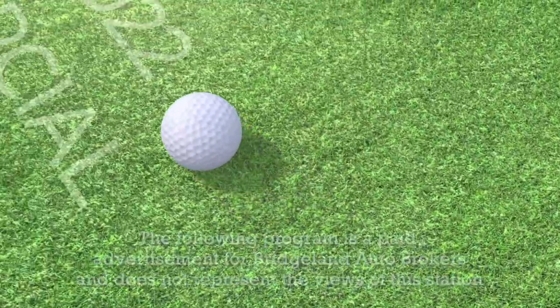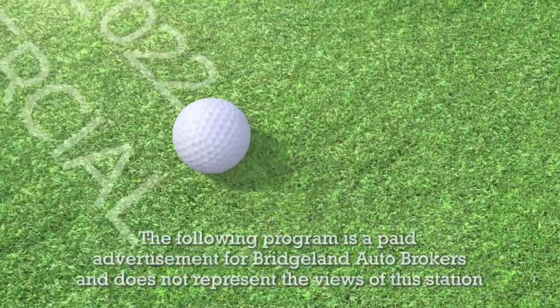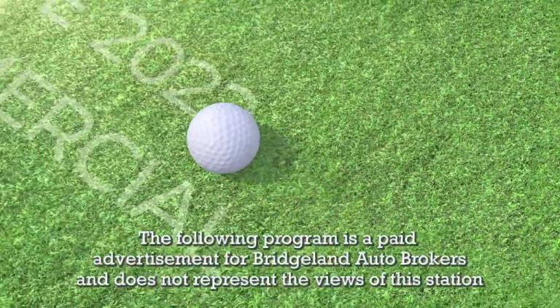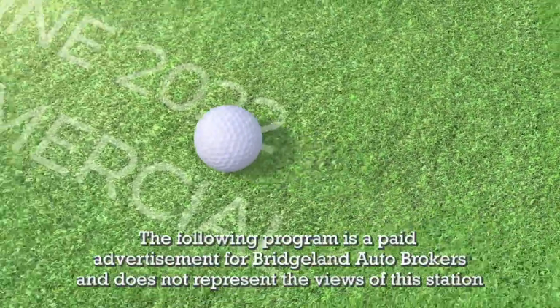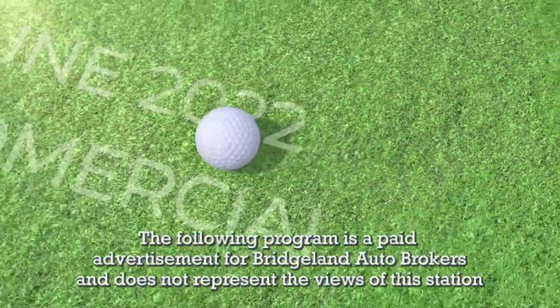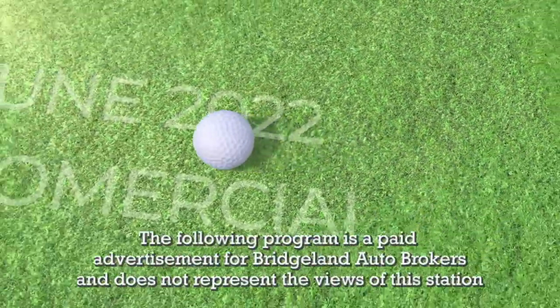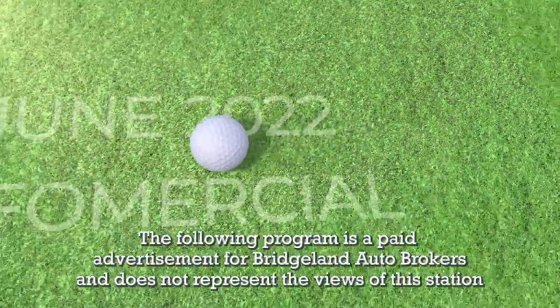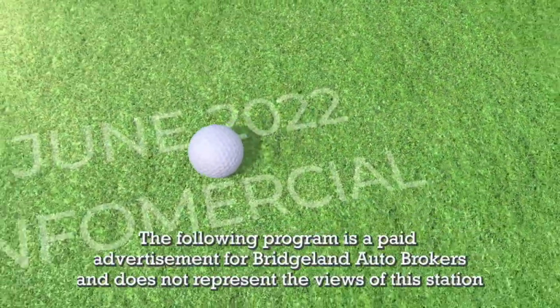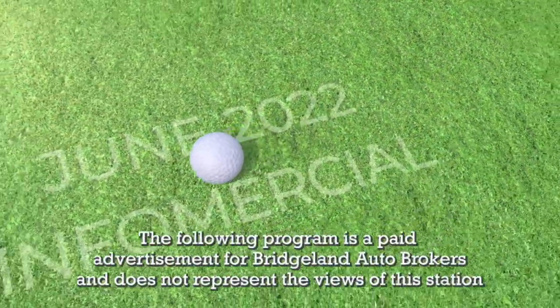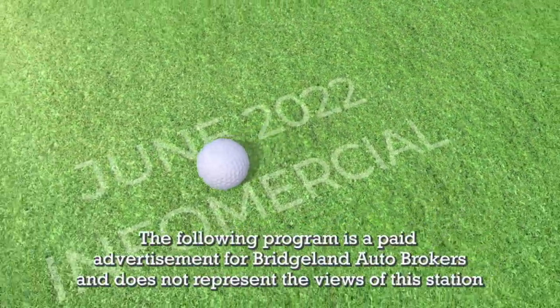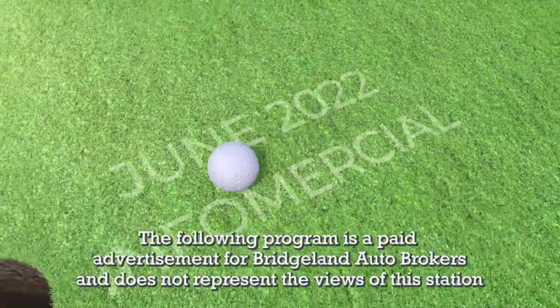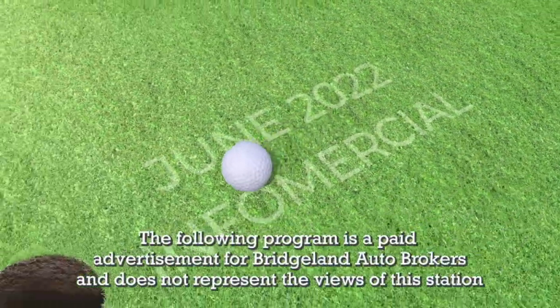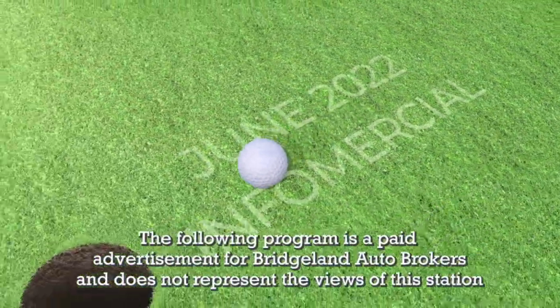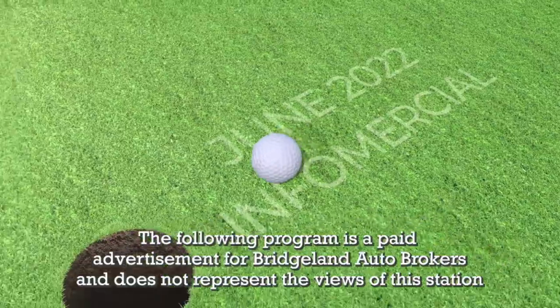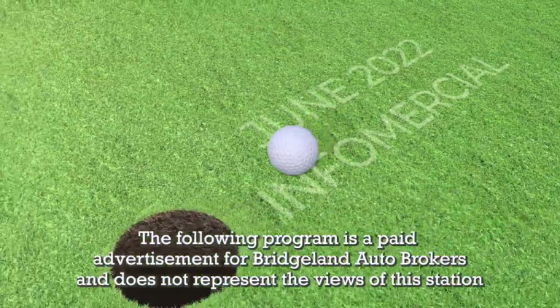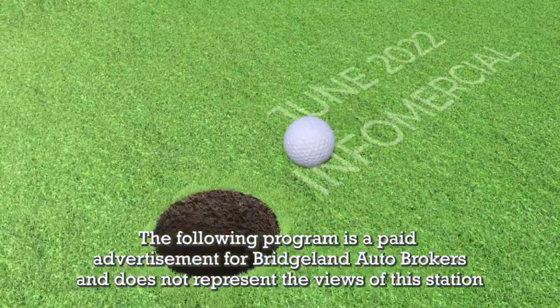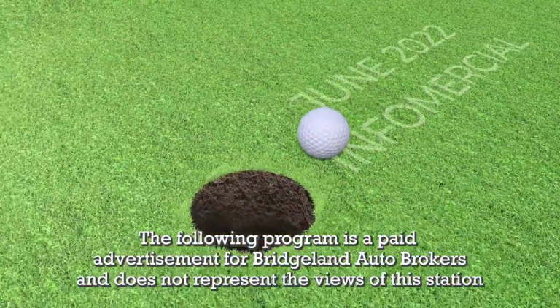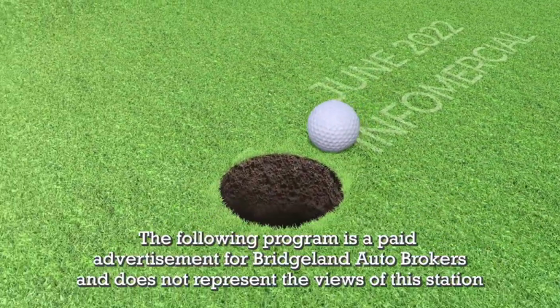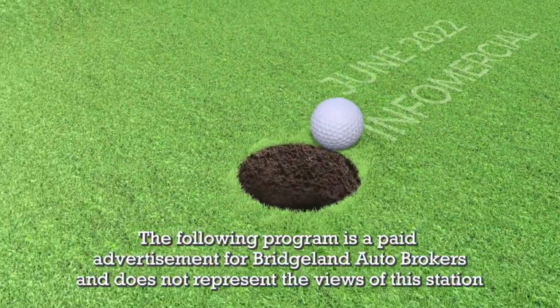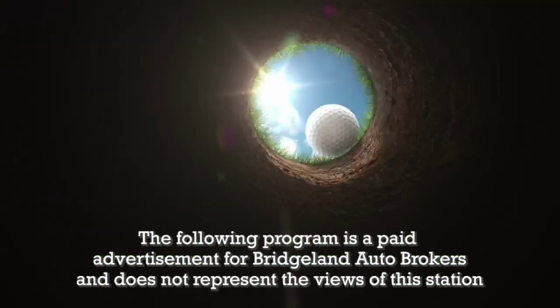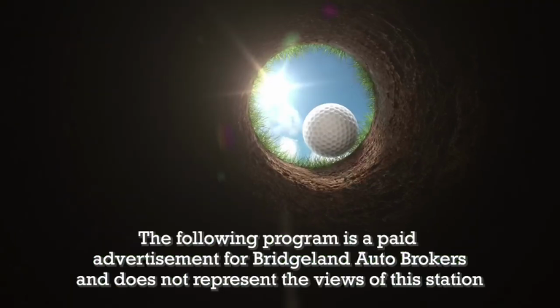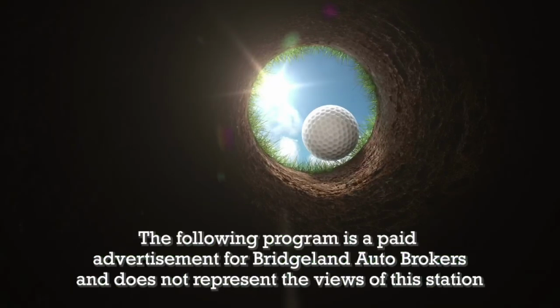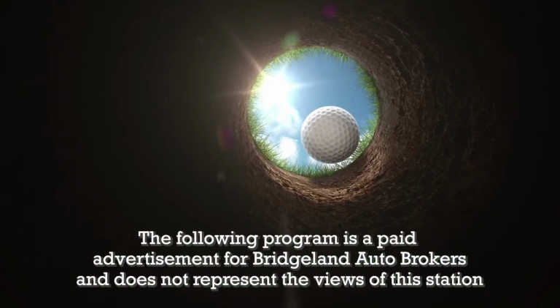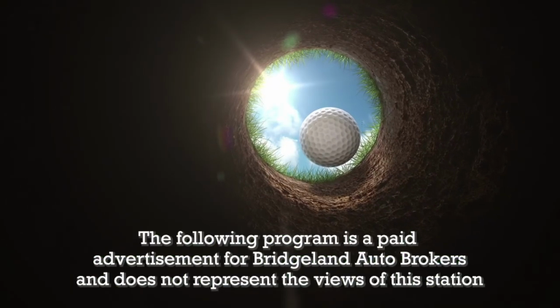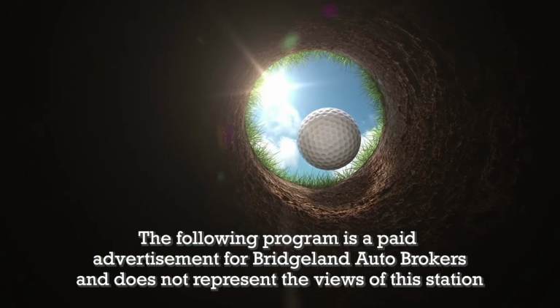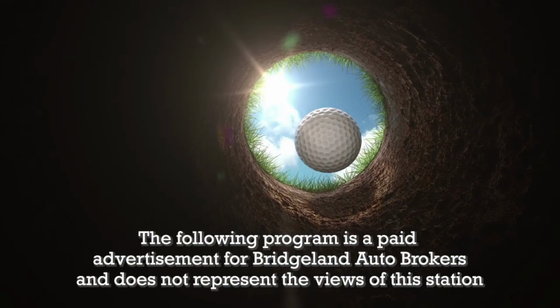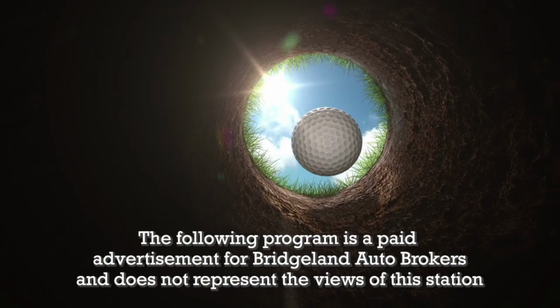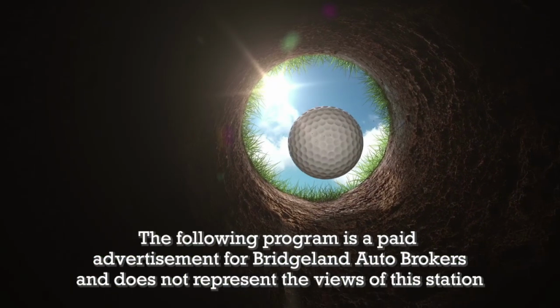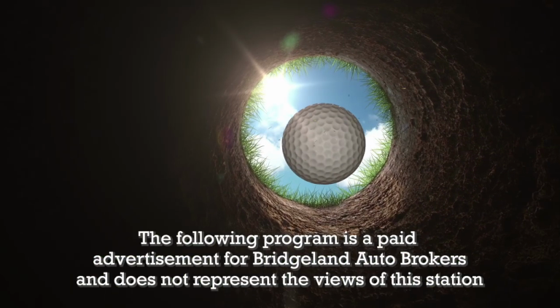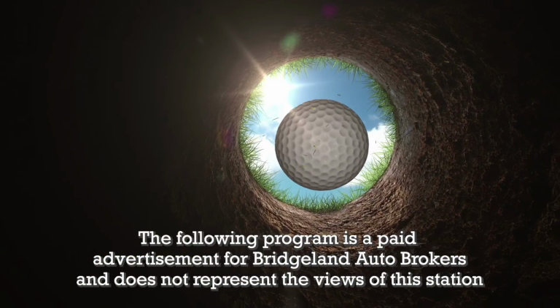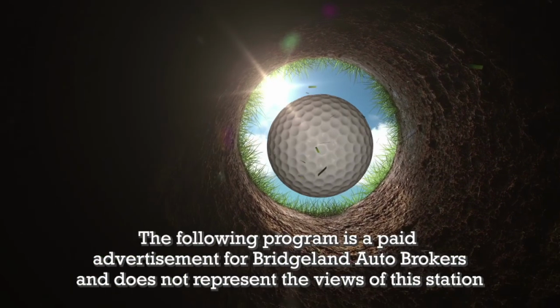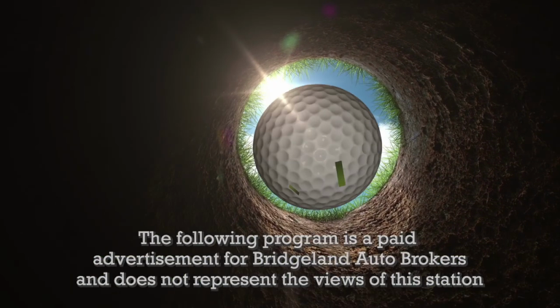The following program is a paid advertisement for Bridgeland Auto Brokers and does not represent the views of this station.